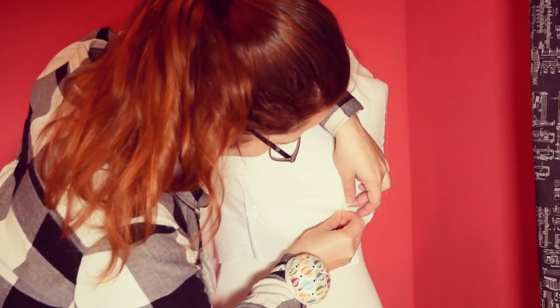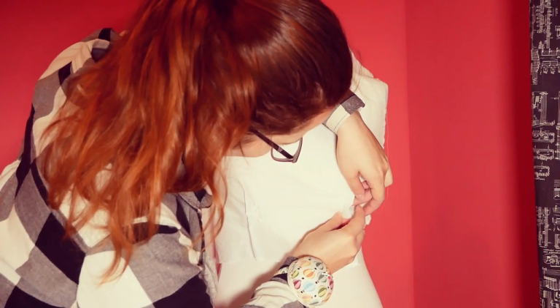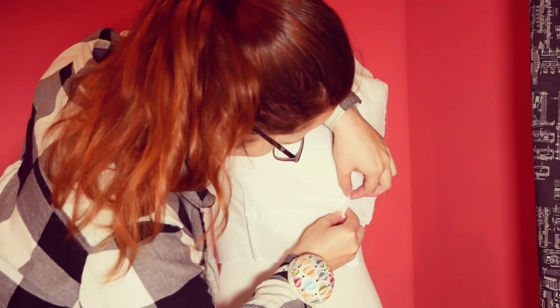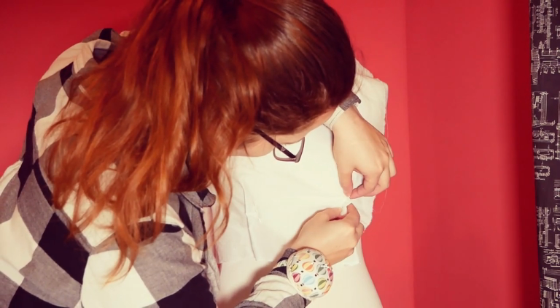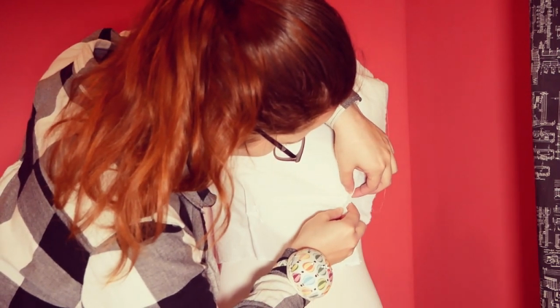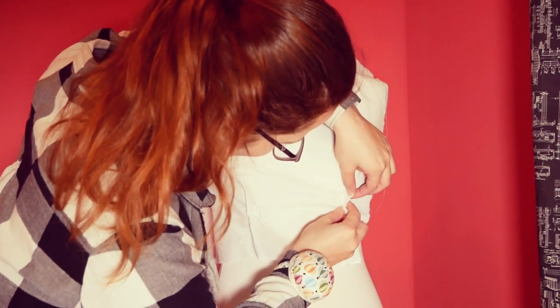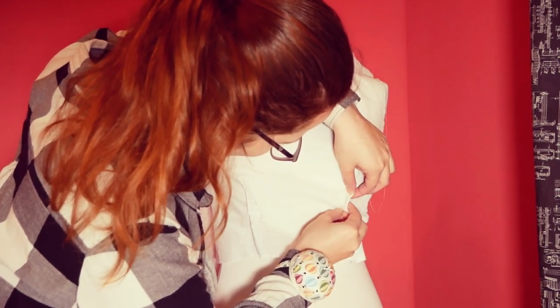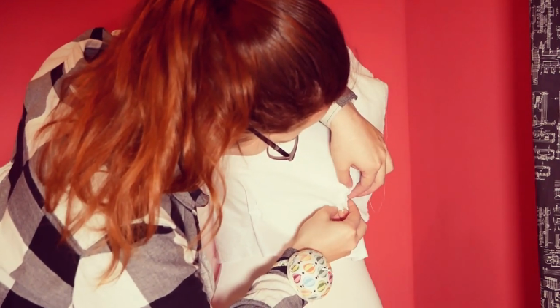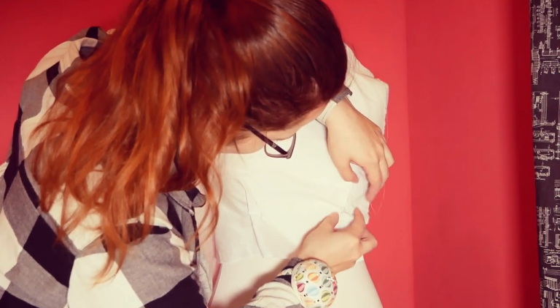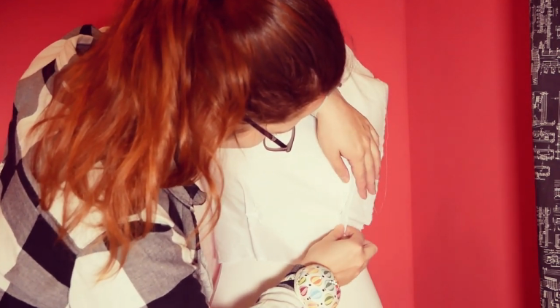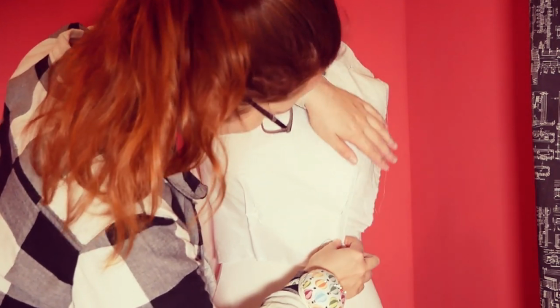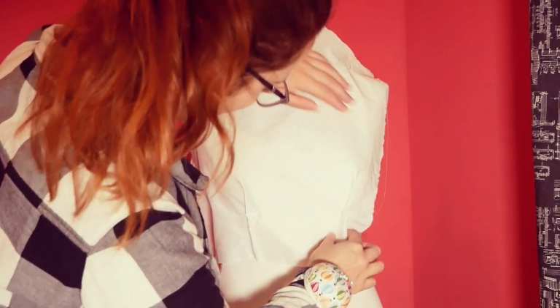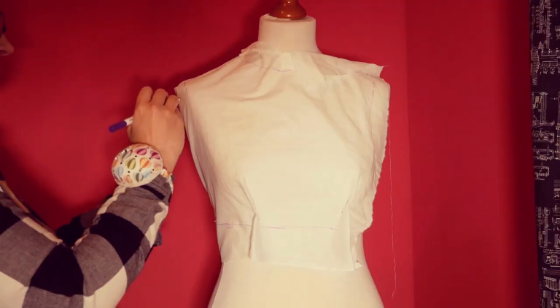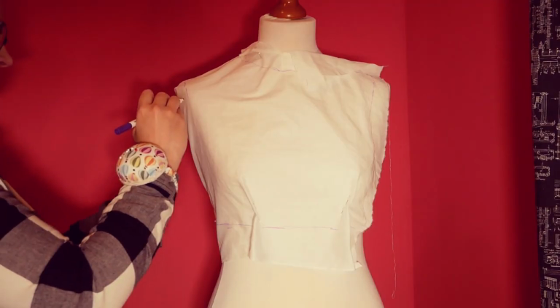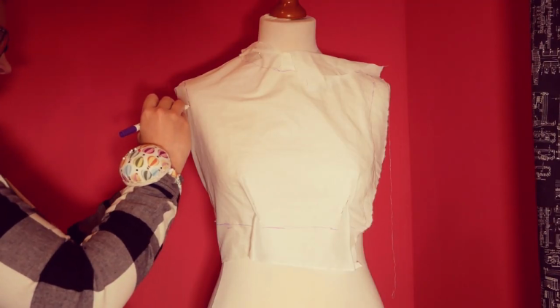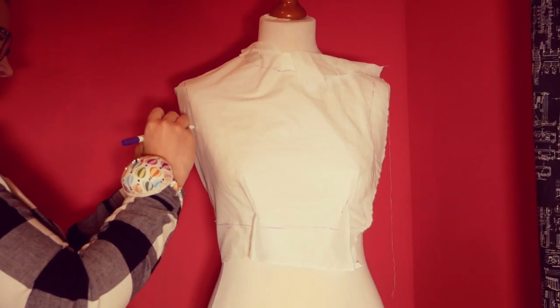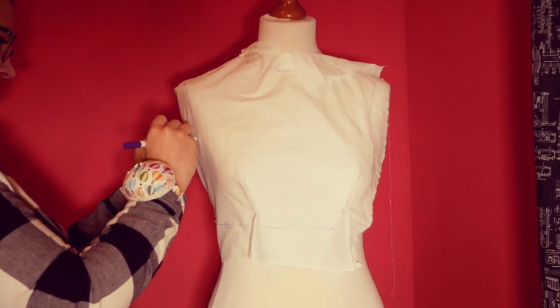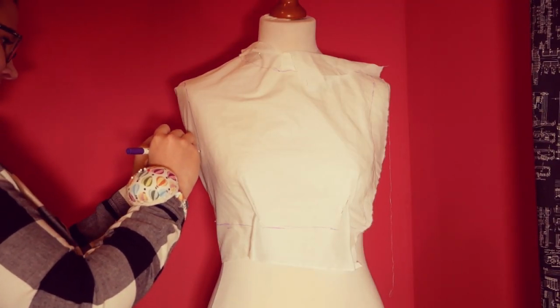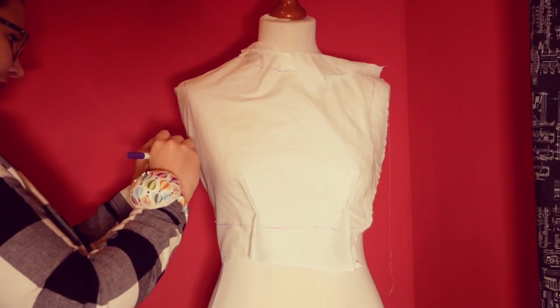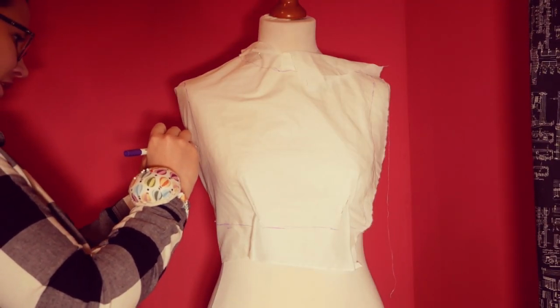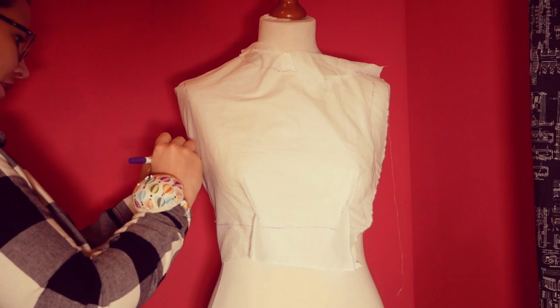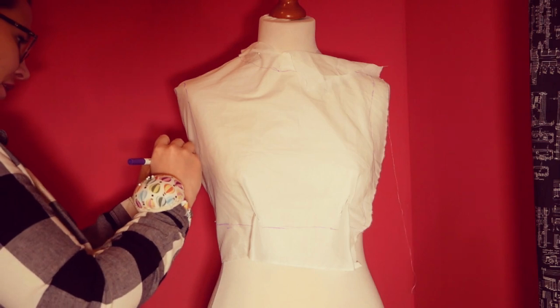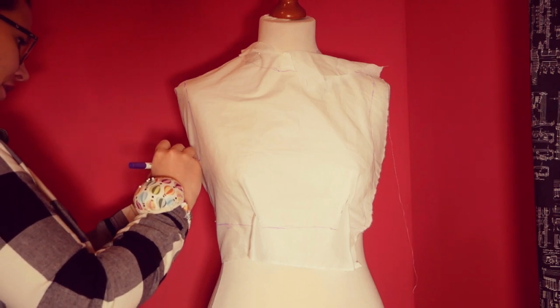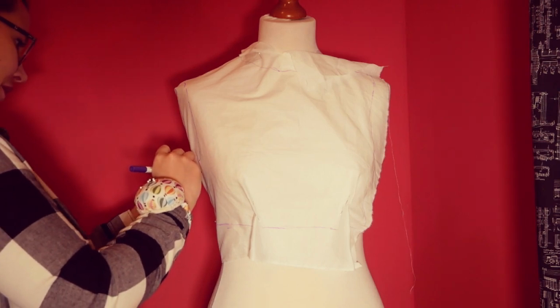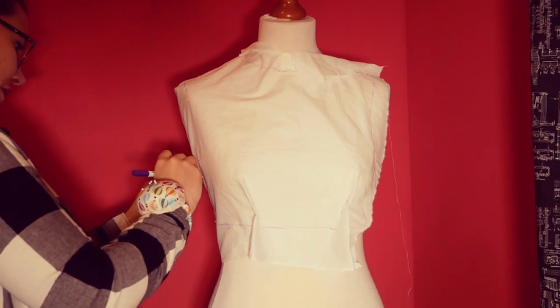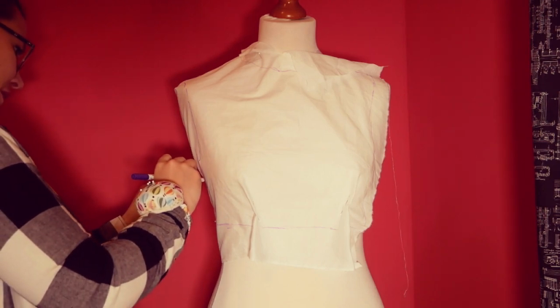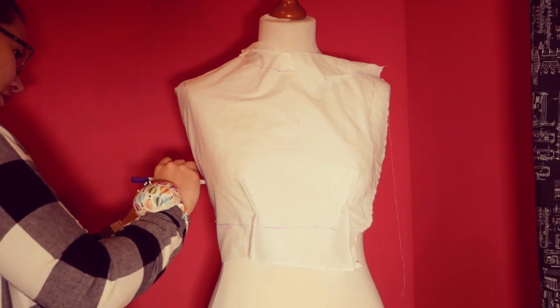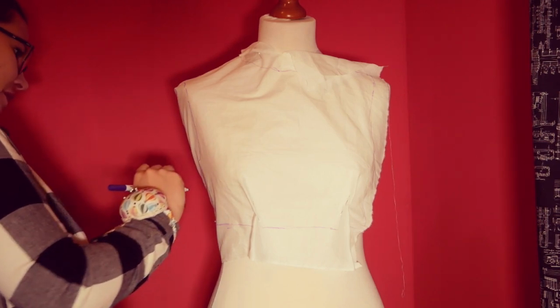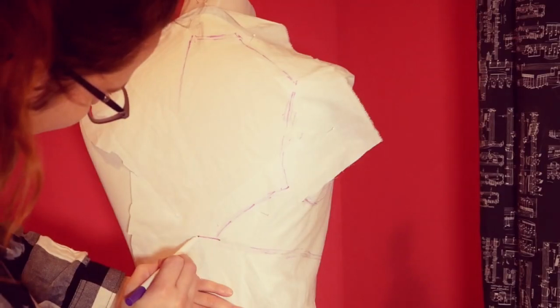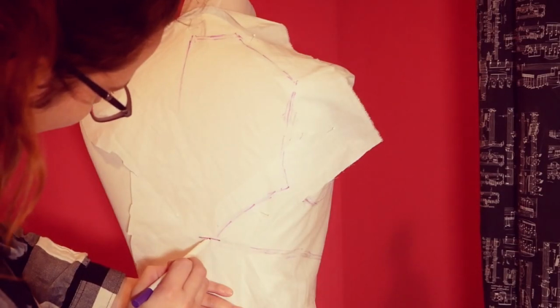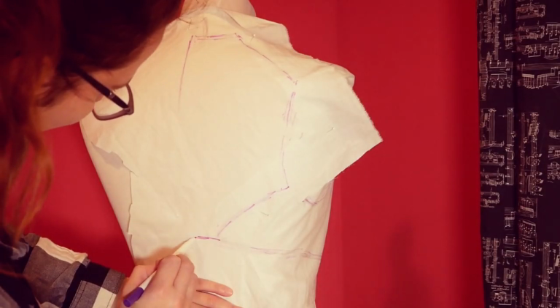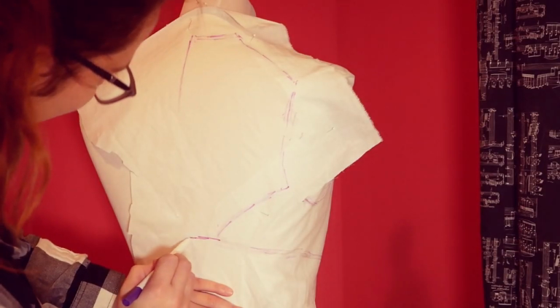The process is very simple. It just consists of draping material over the form and then using pins to shape the material.